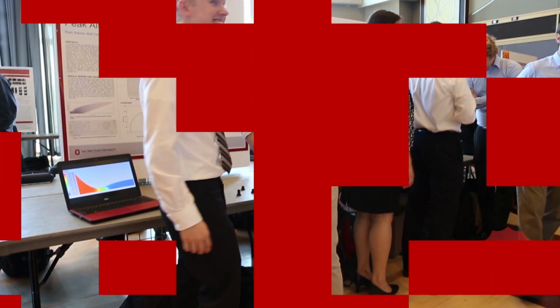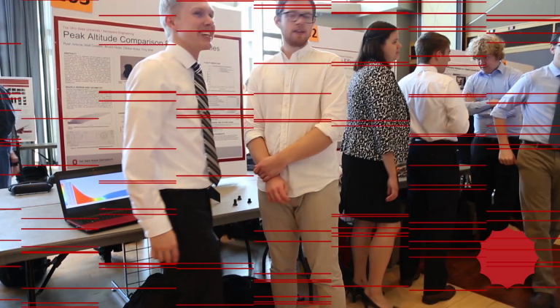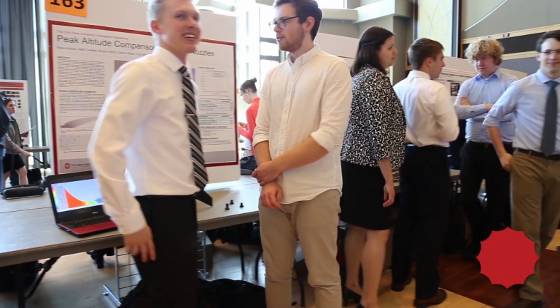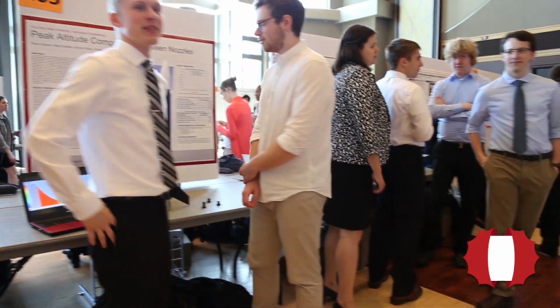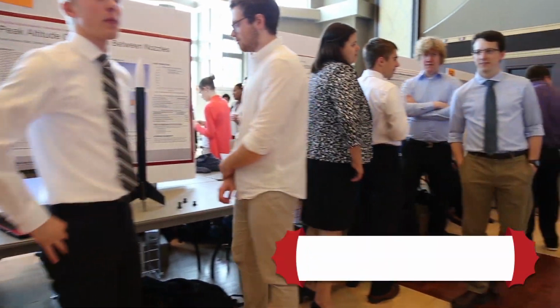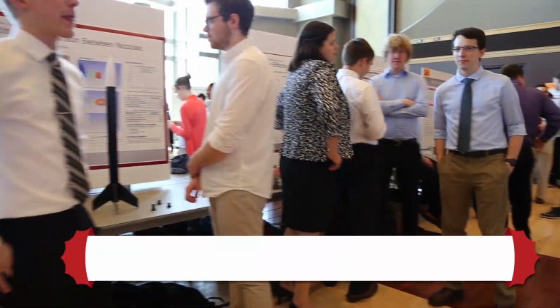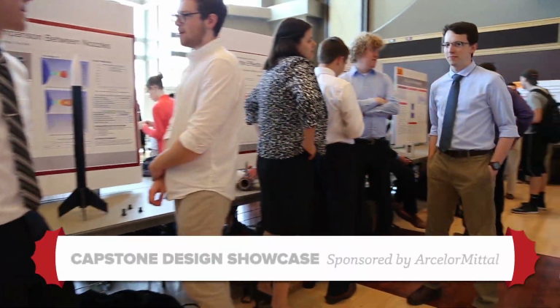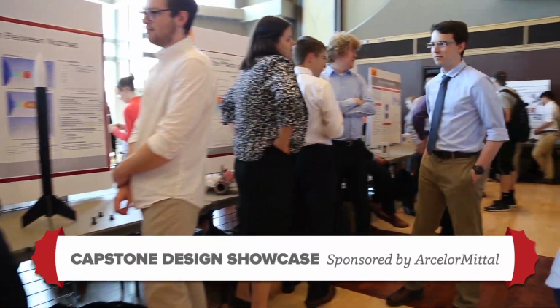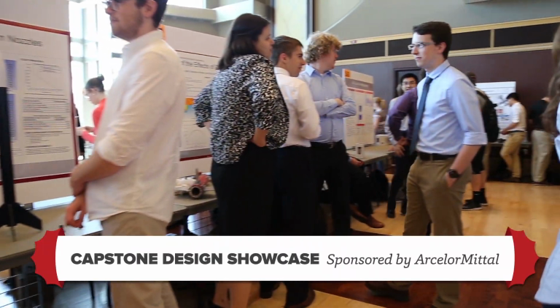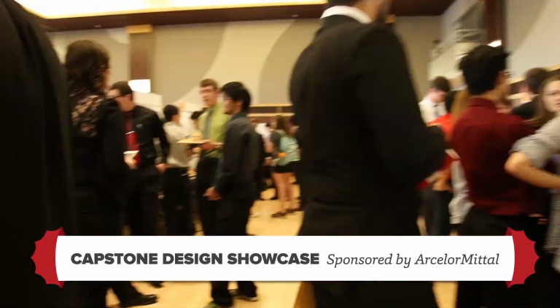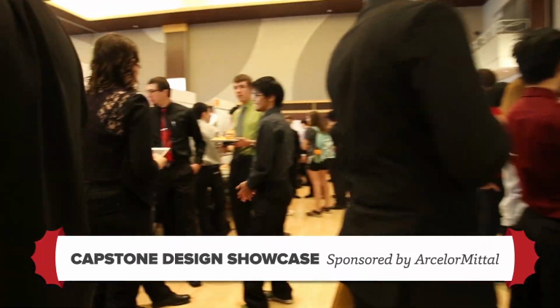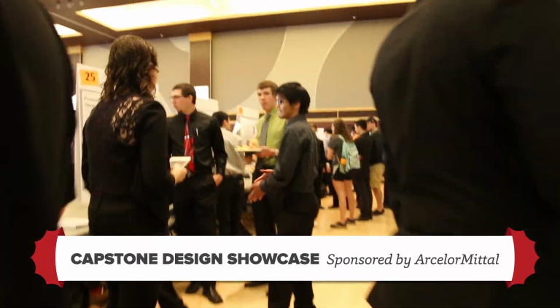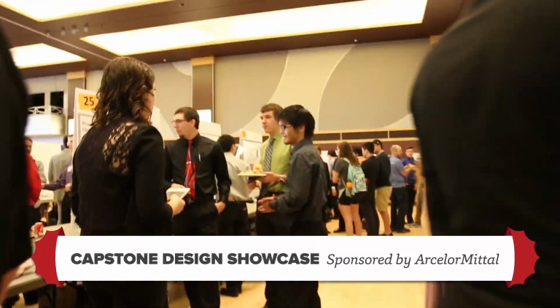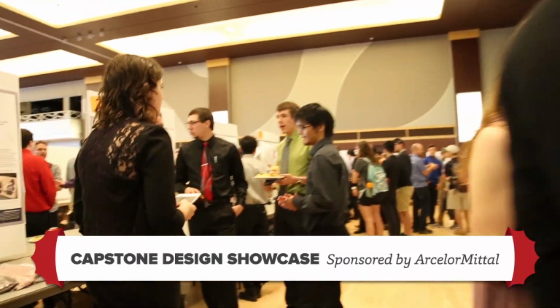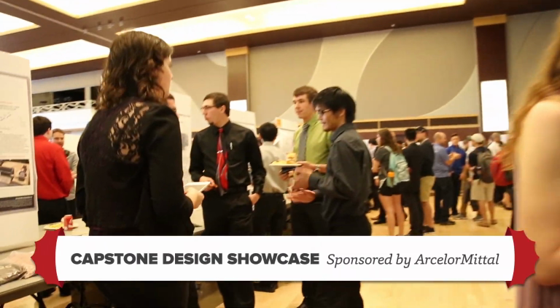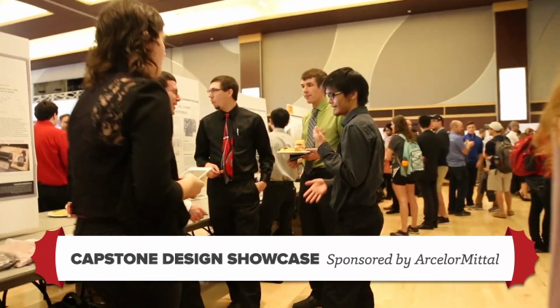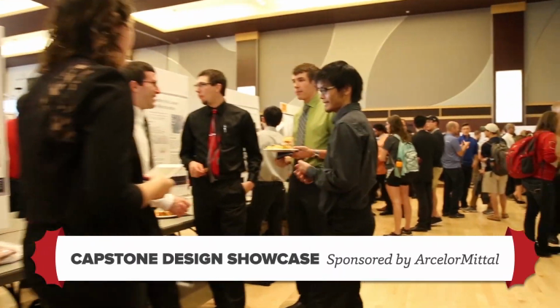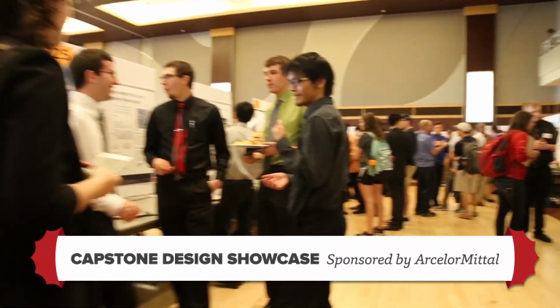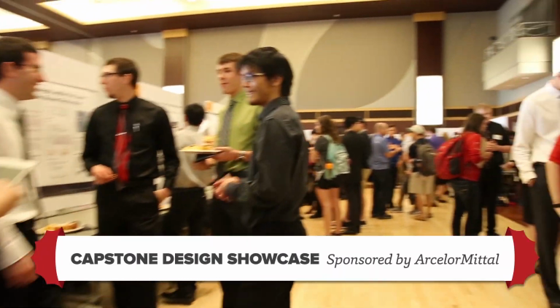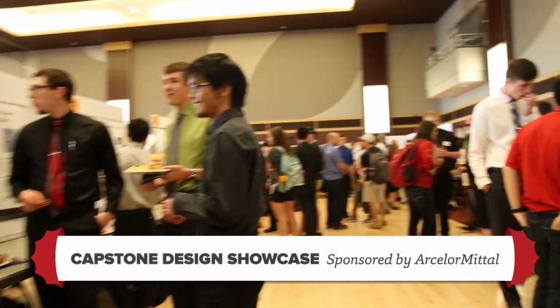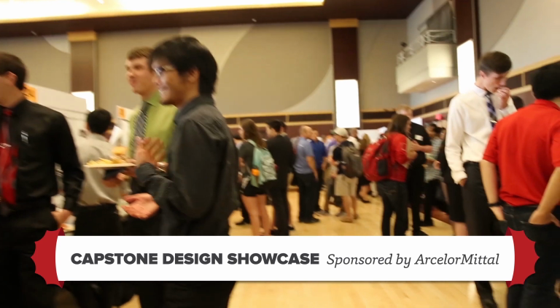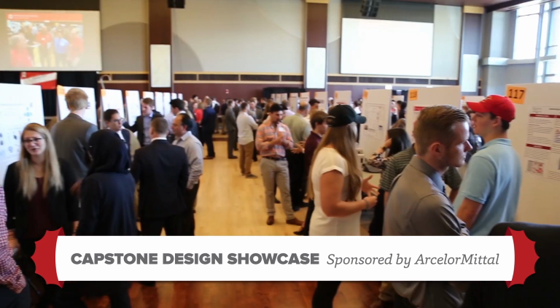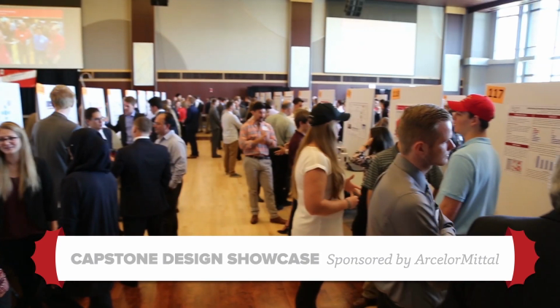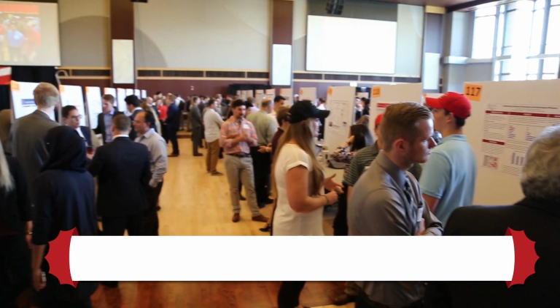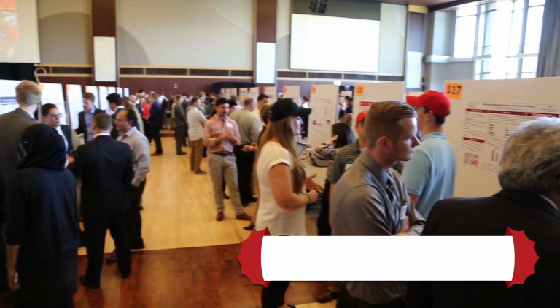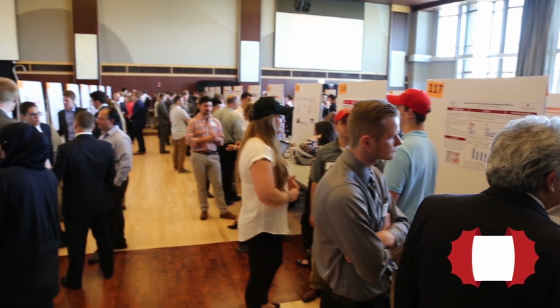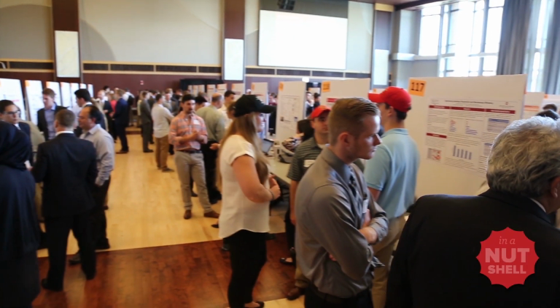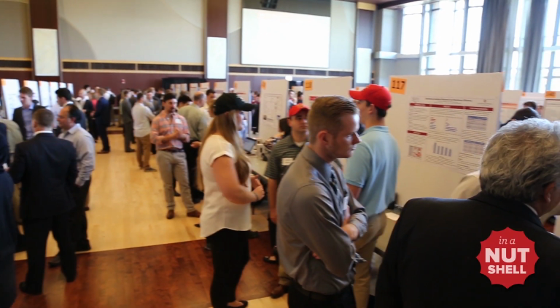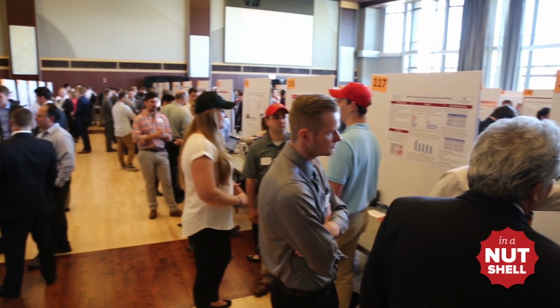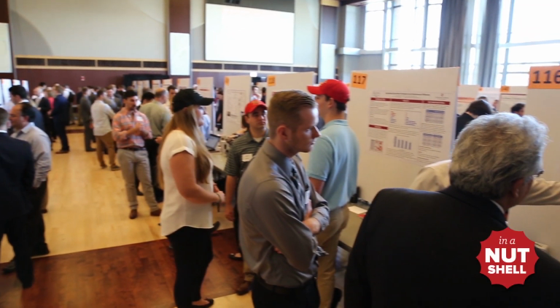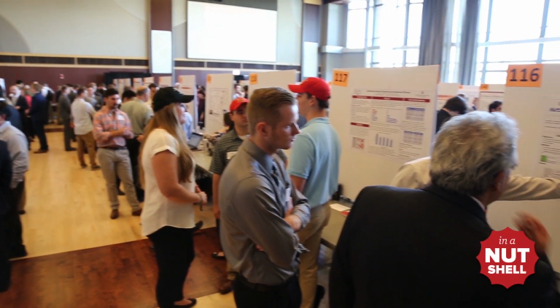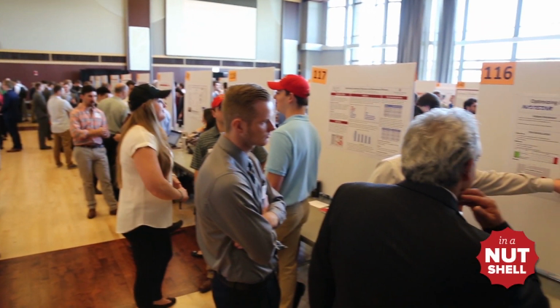The Ohio Union was filled with innovation on April 25th, with more than 700 students presenting 200 capstone projects.